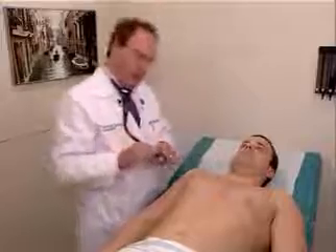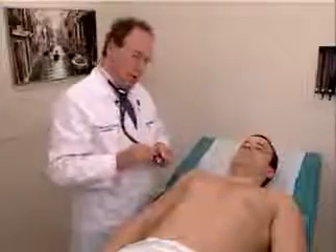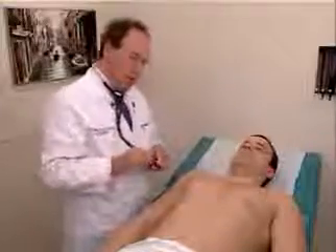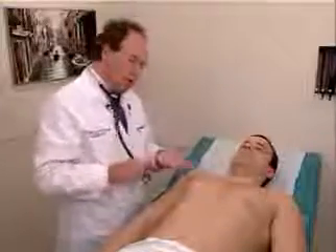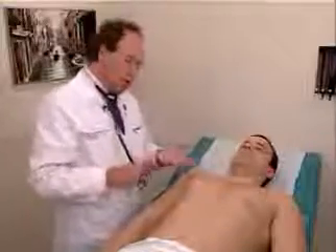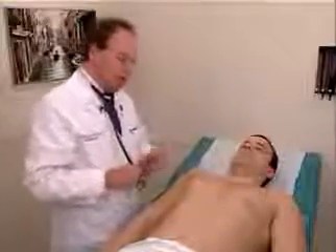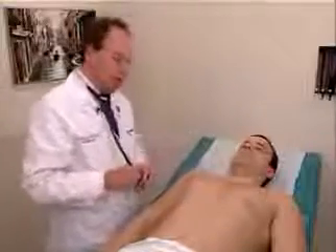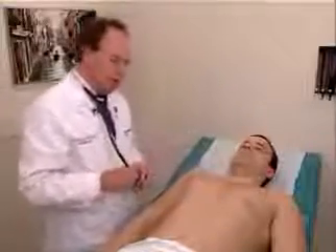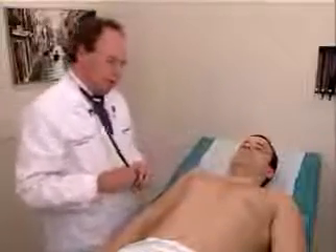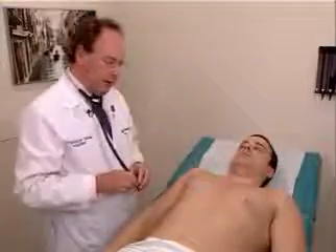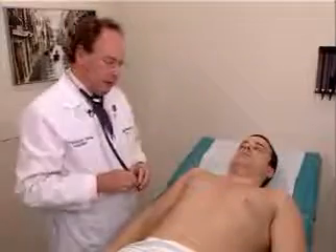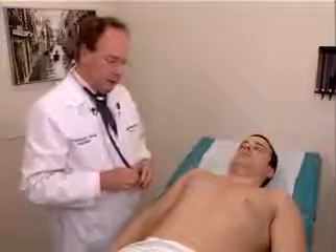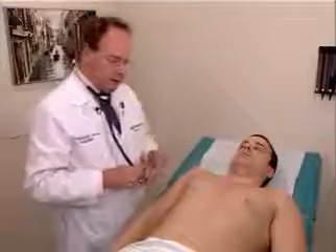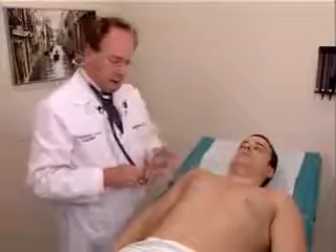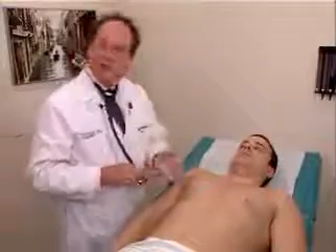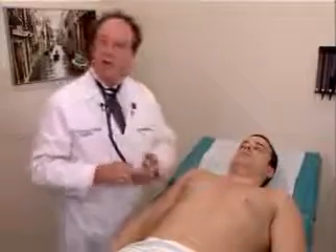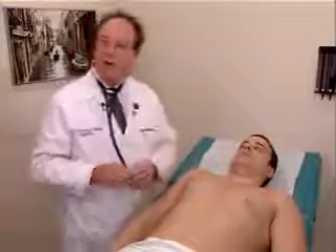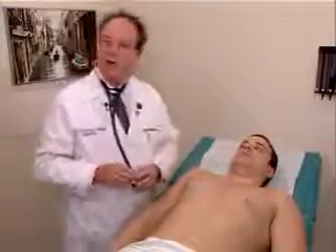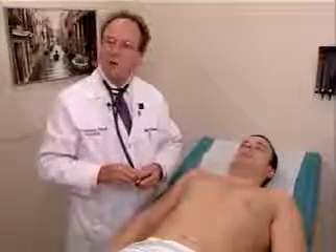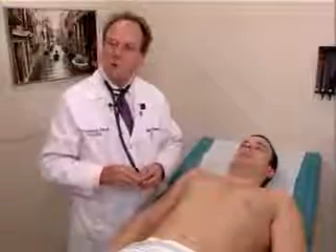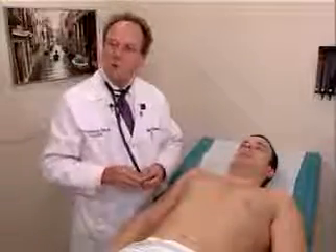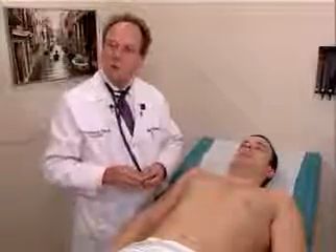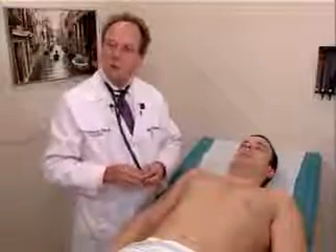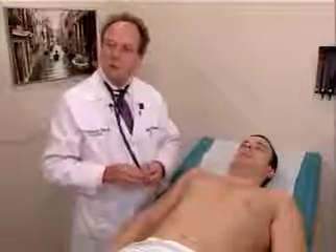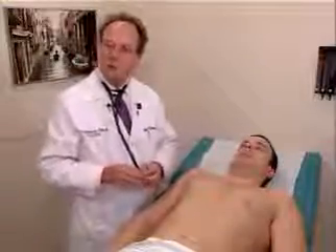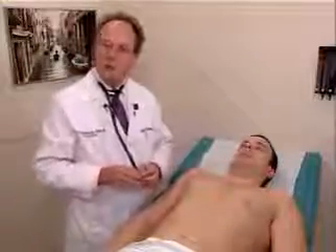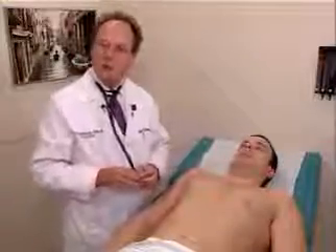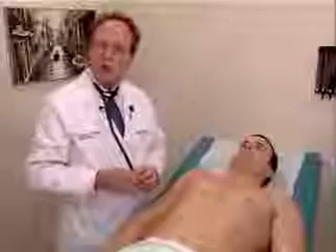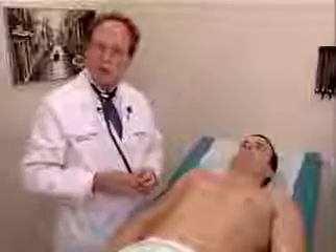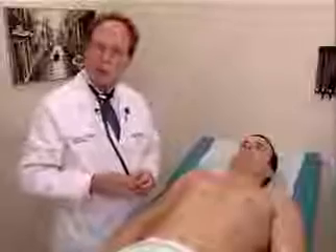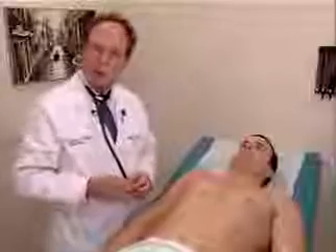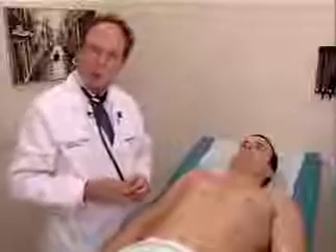This completes examination of the anterior chest and we're now going to move on to examination of the abdomen.